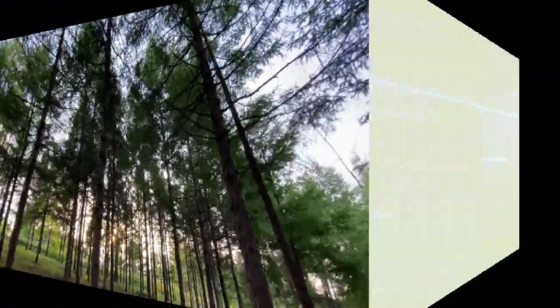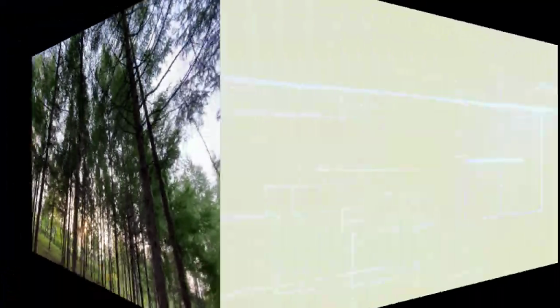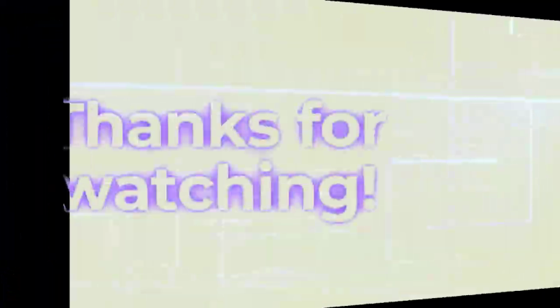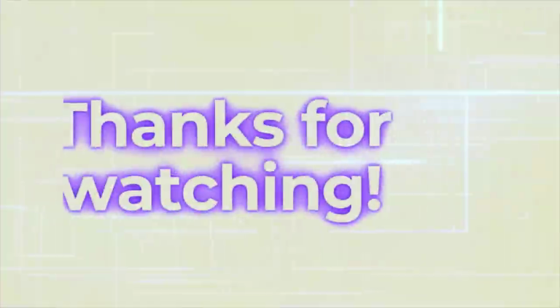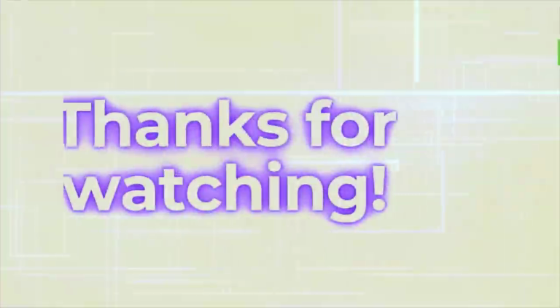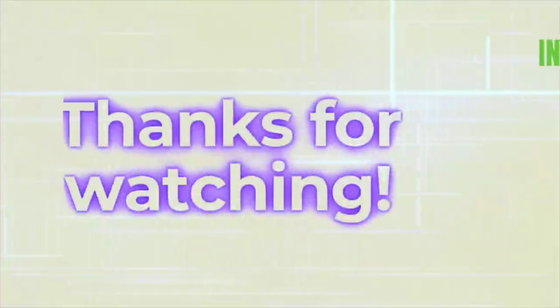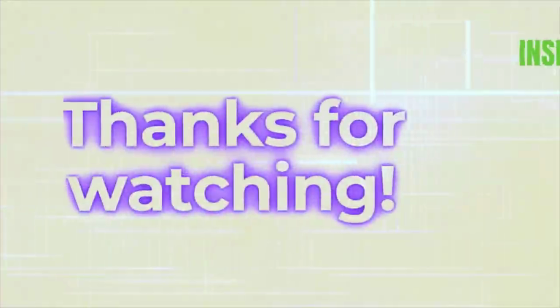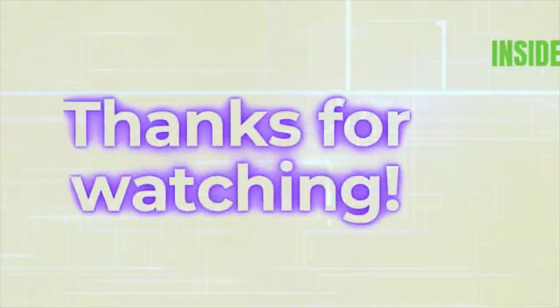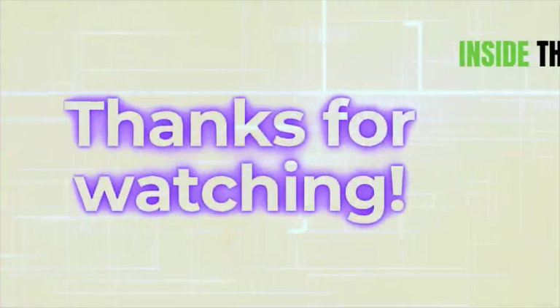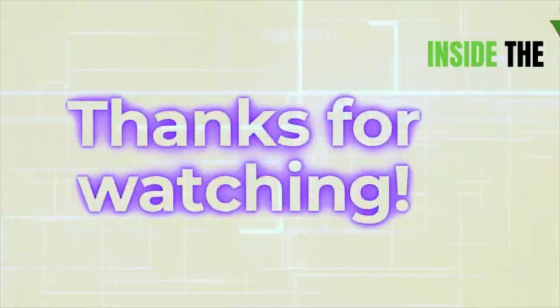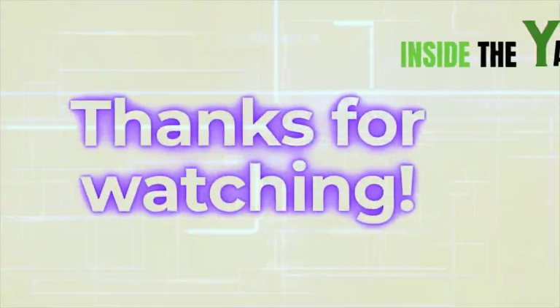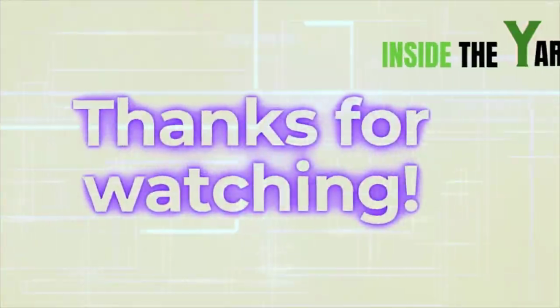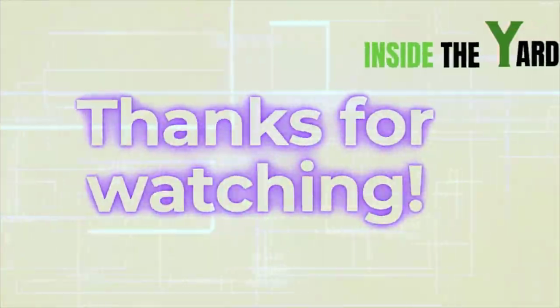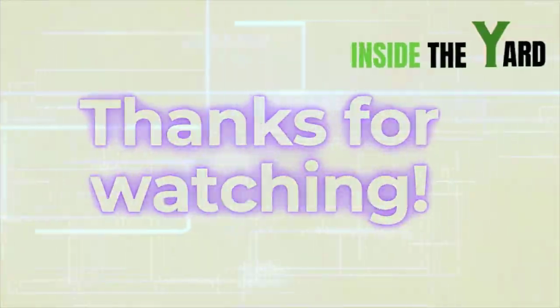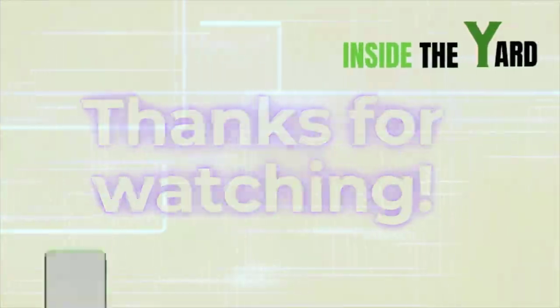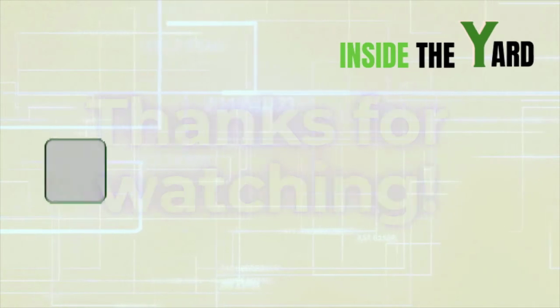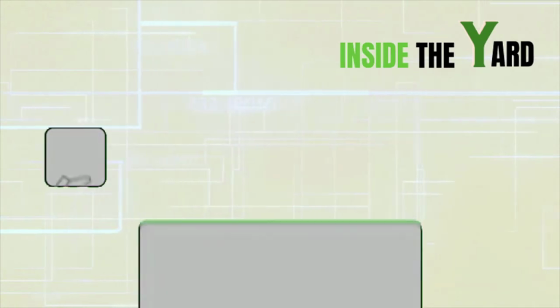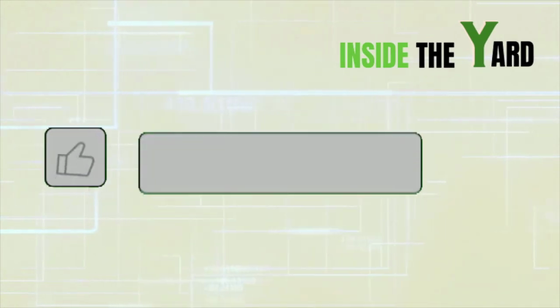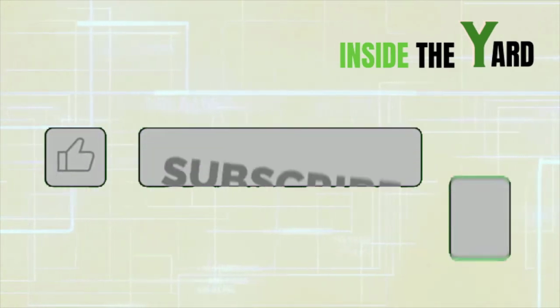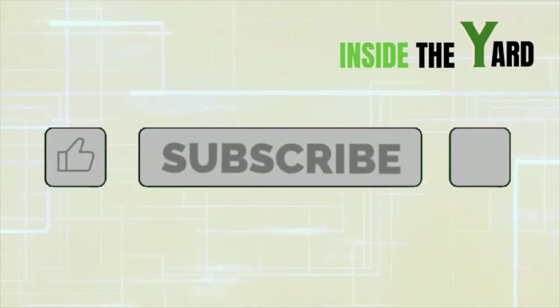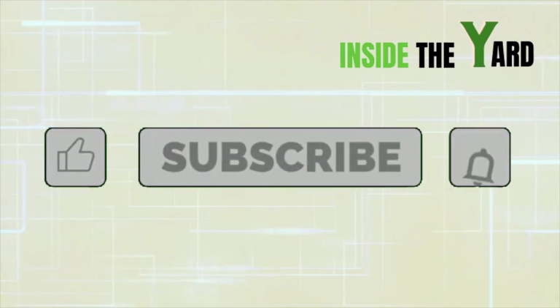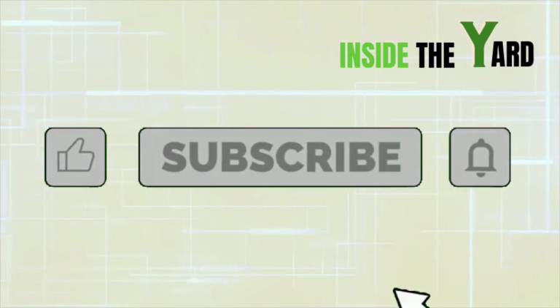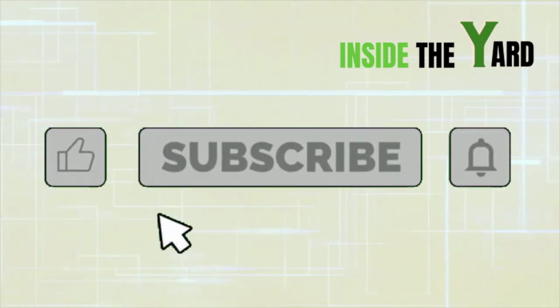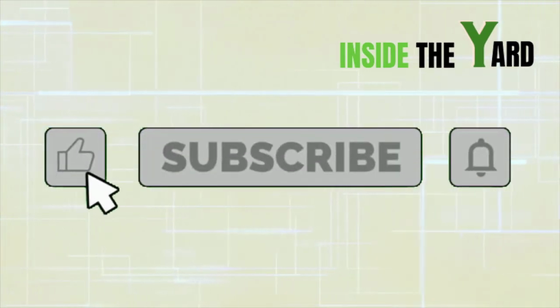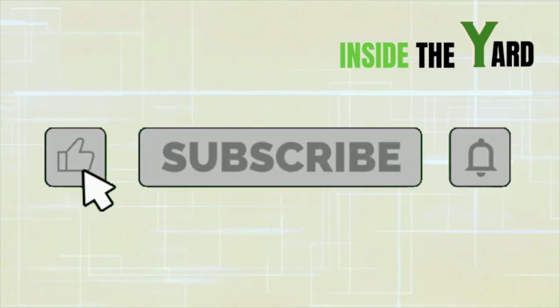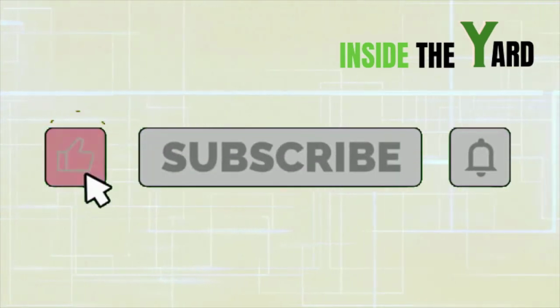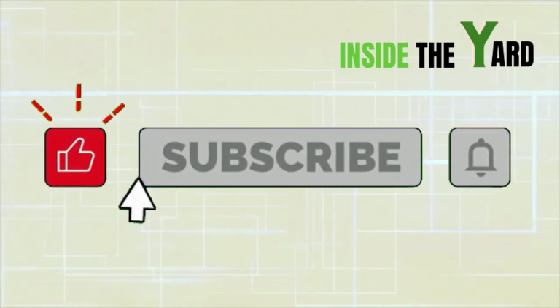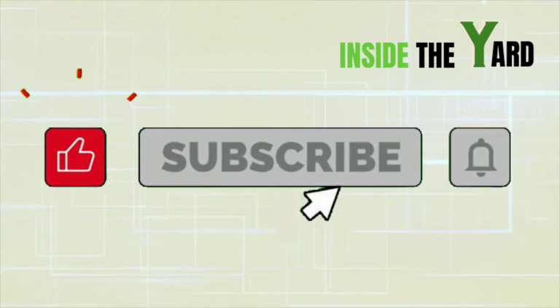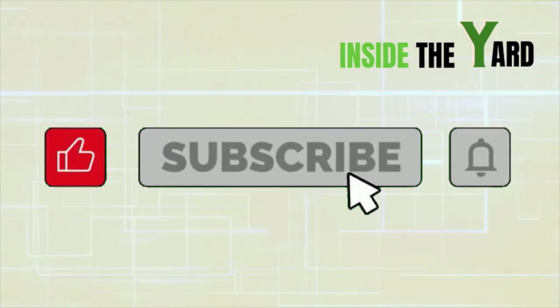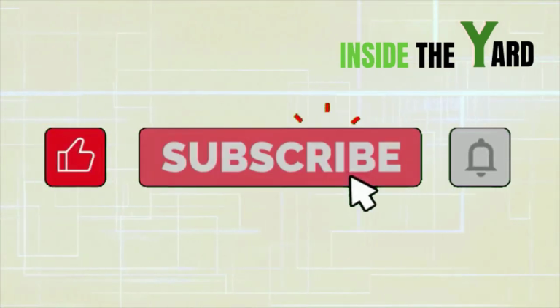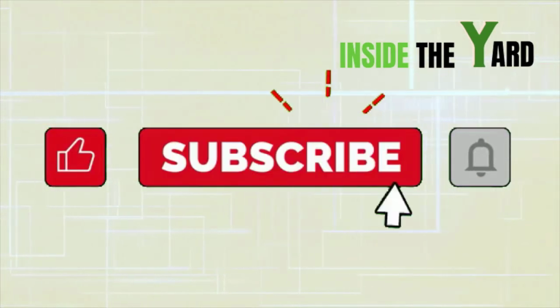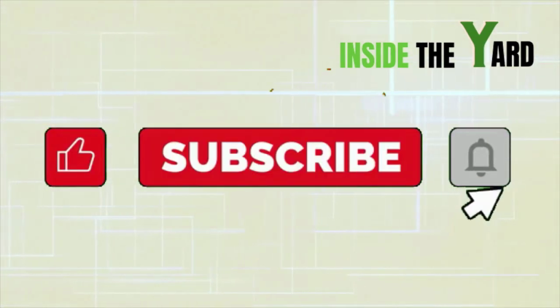Thanks for watching our video. Don't forget to subscribe to our channel and click the bell icon.